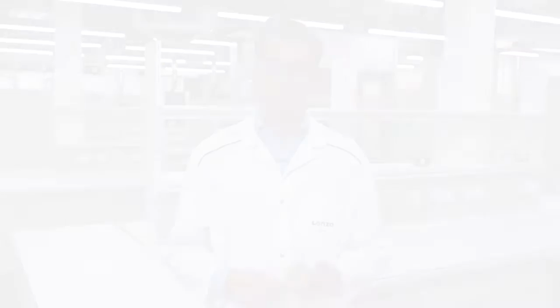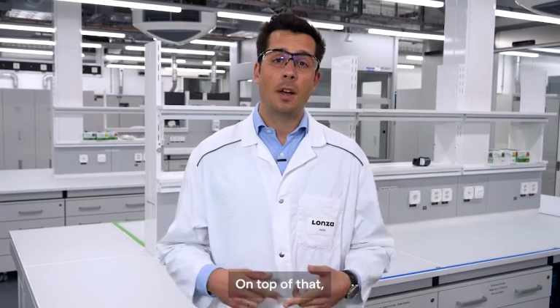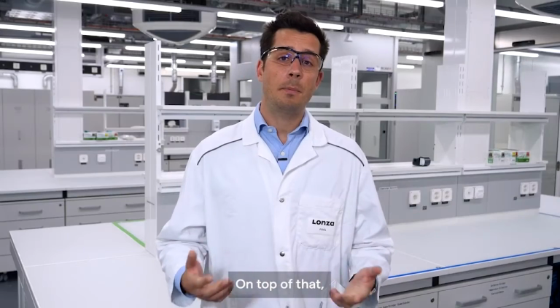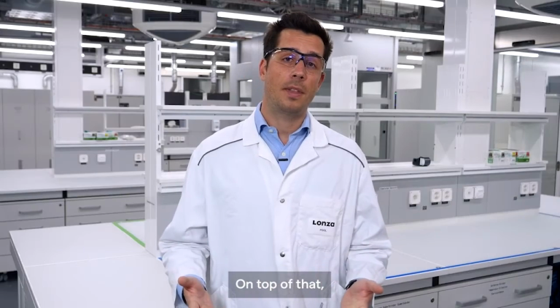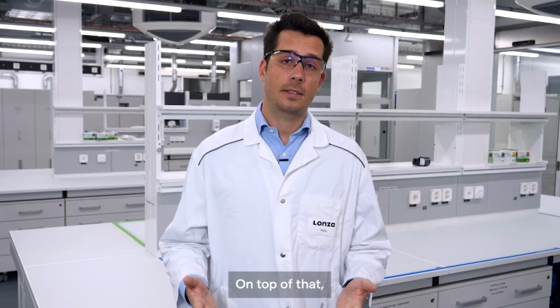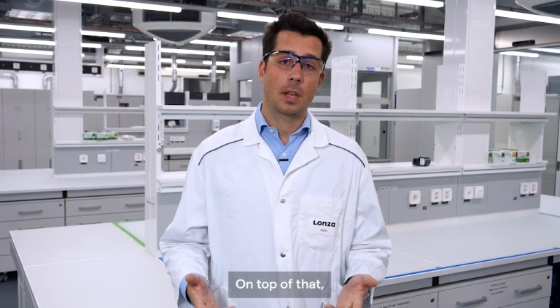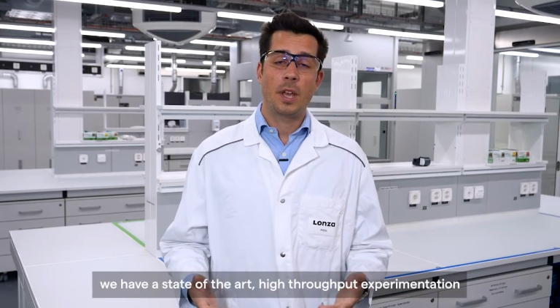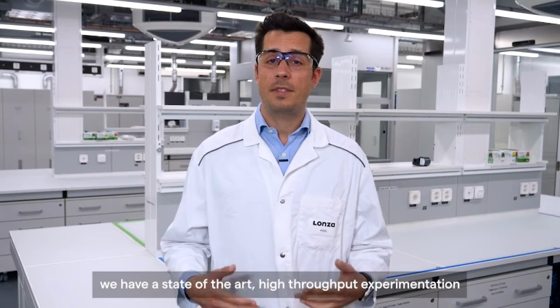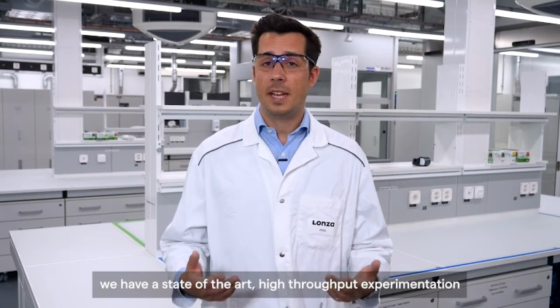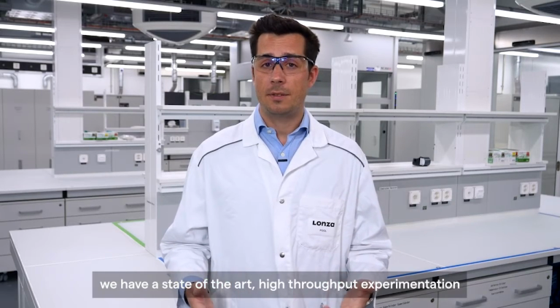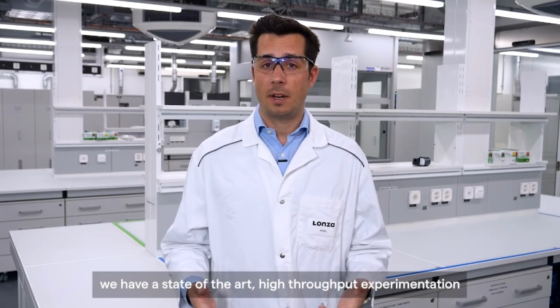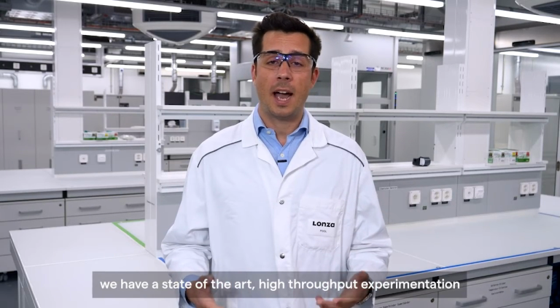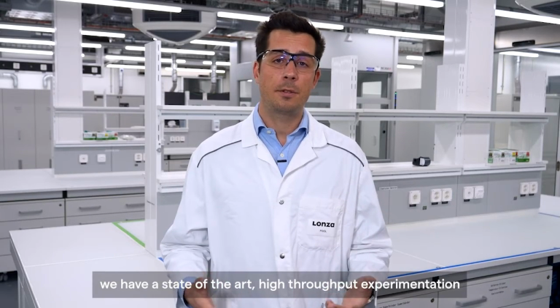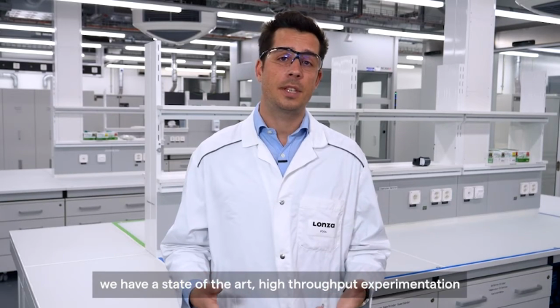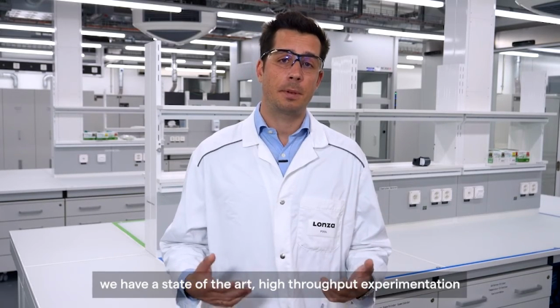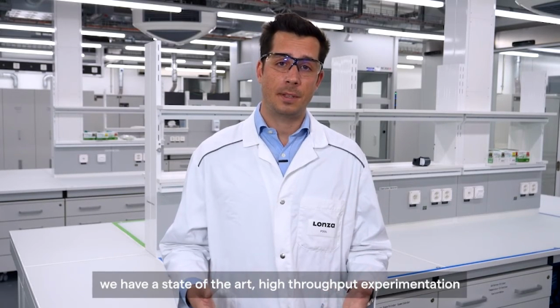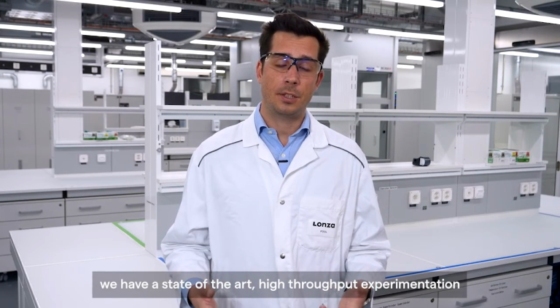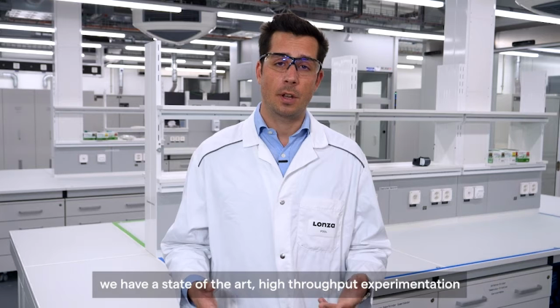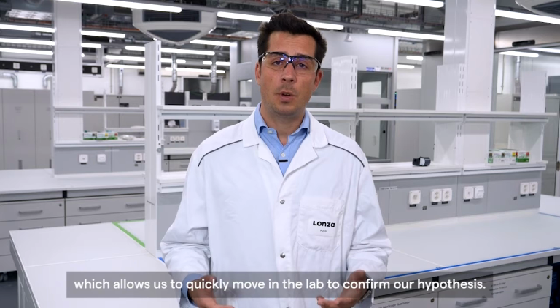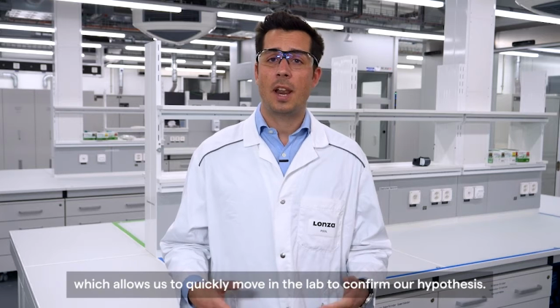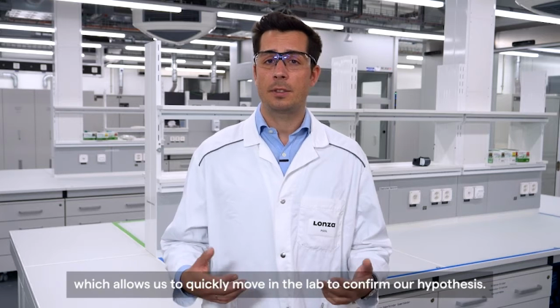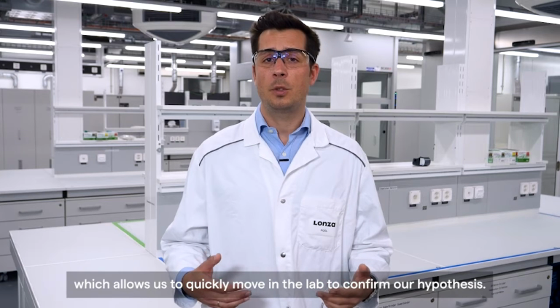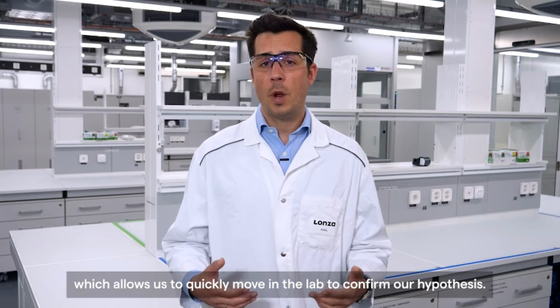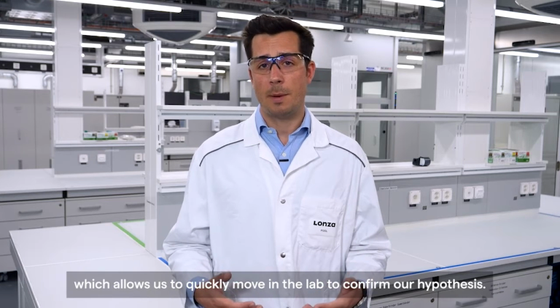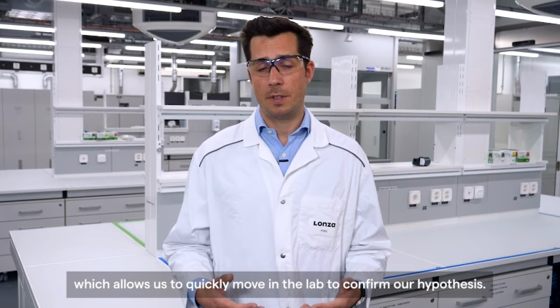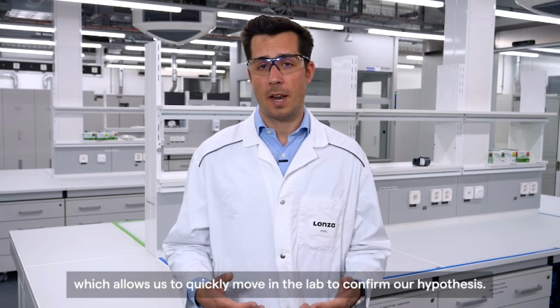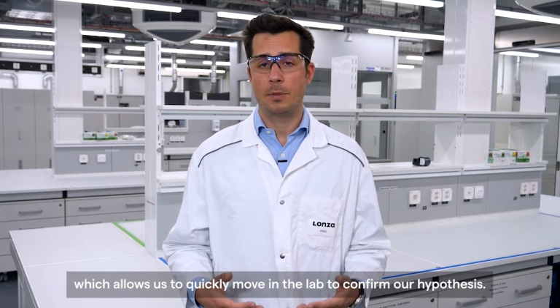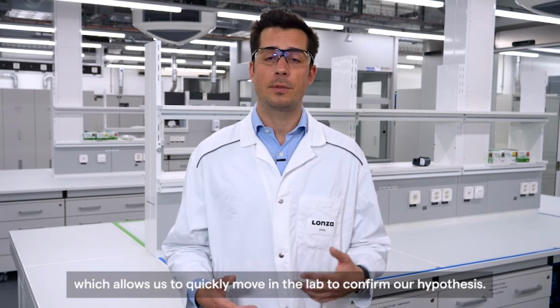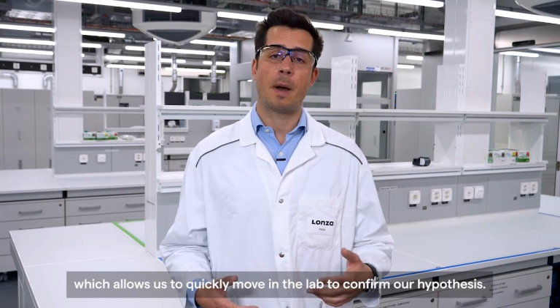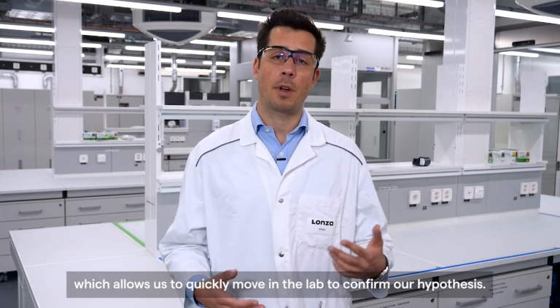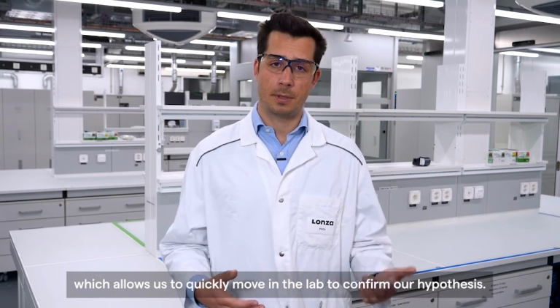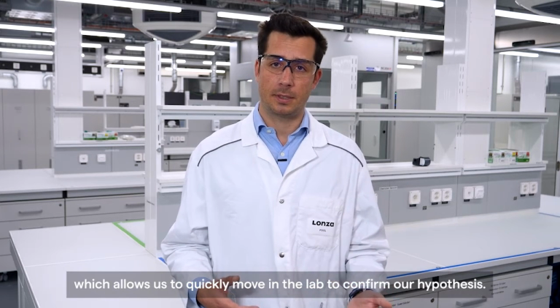On top of that, we have a state-of-the-art high-throughput experimentation, which allows us to quickly move in the lab to confirm our hypothesis.